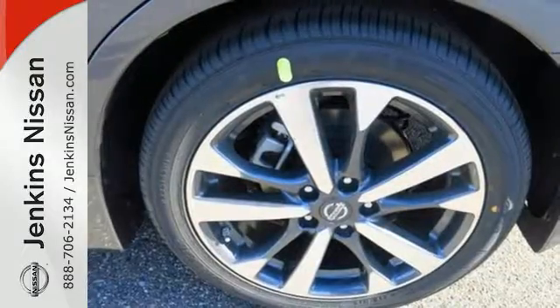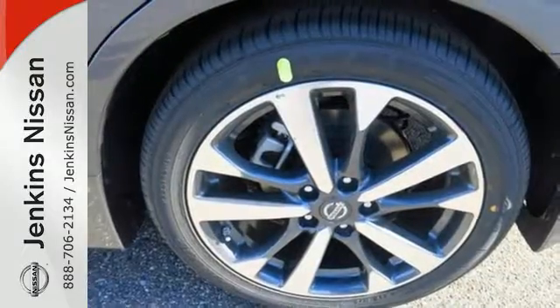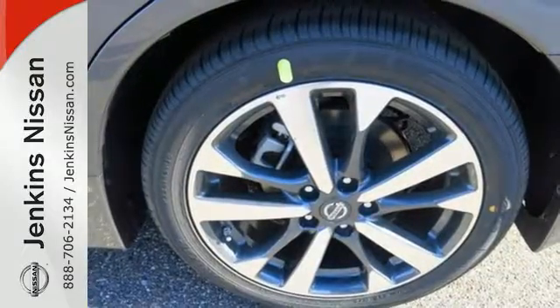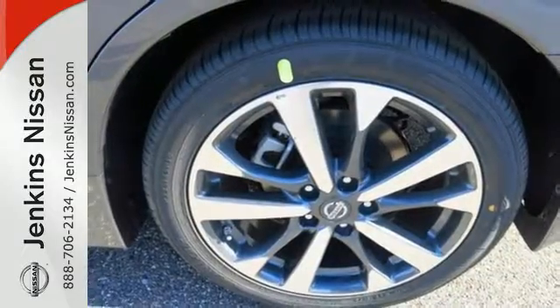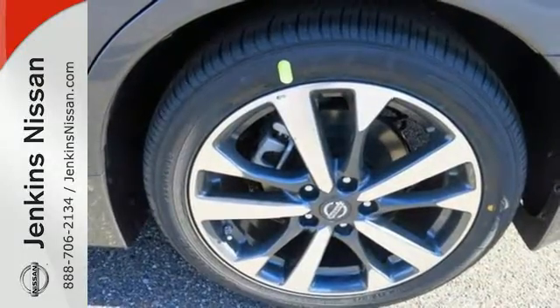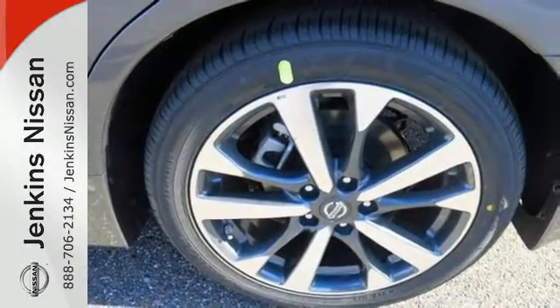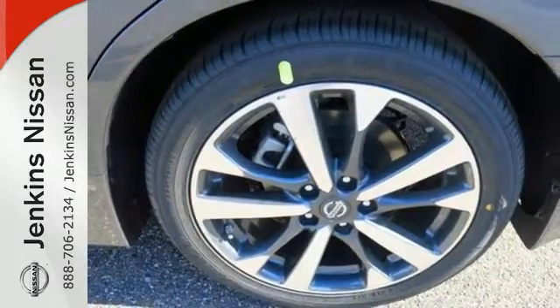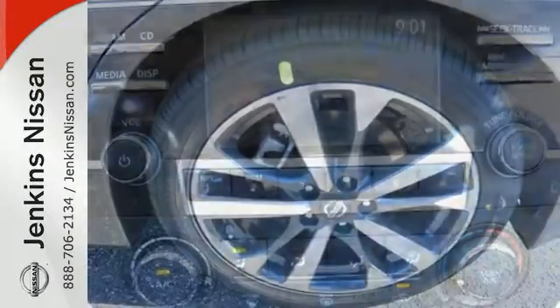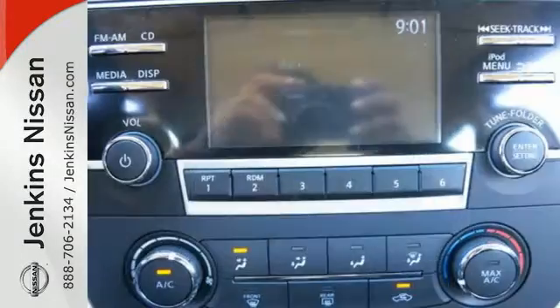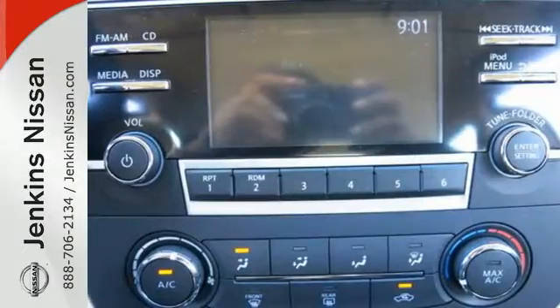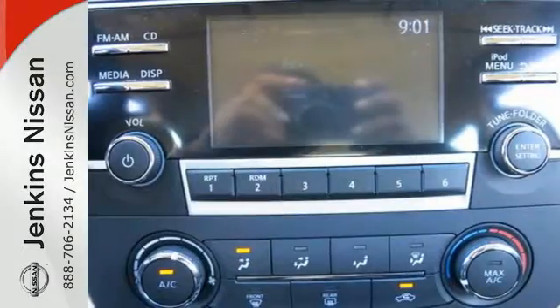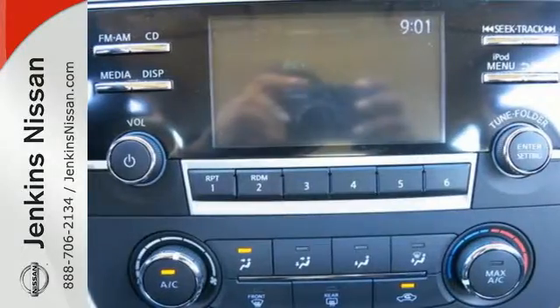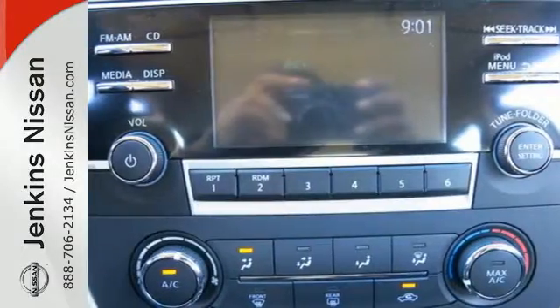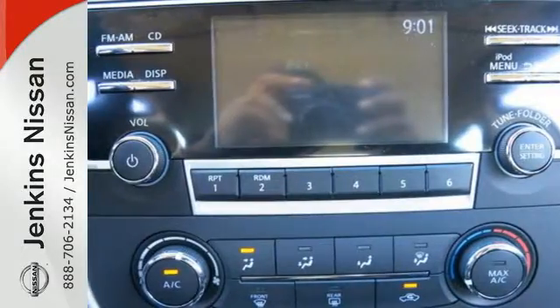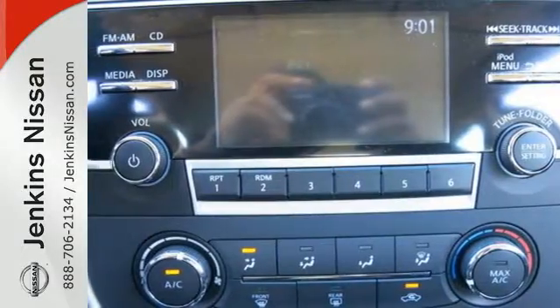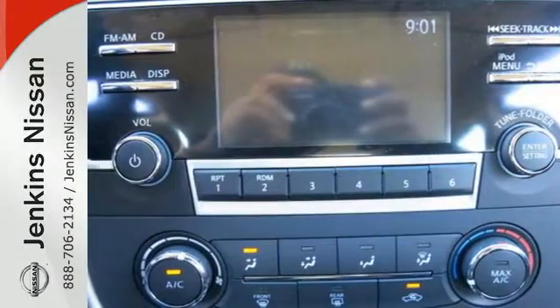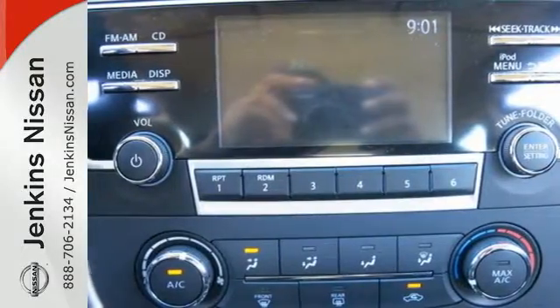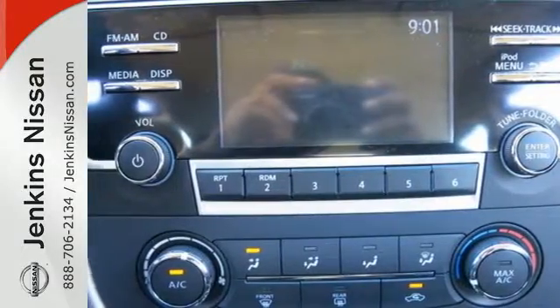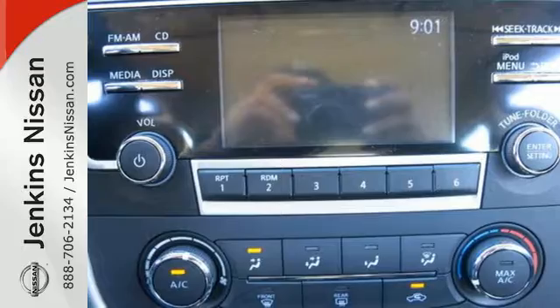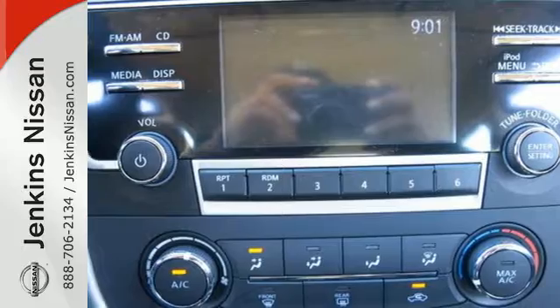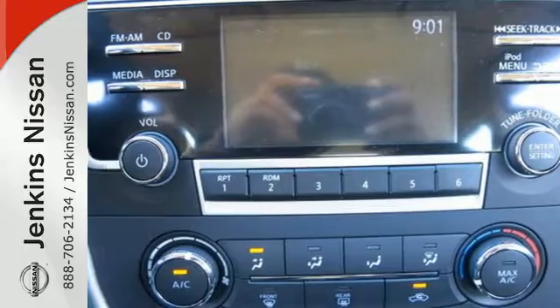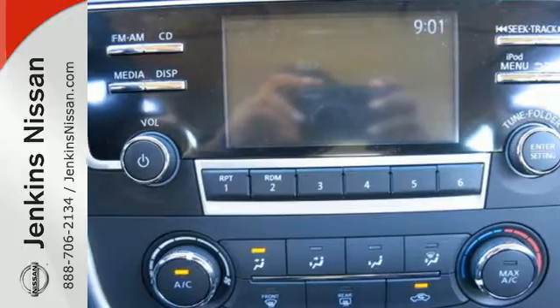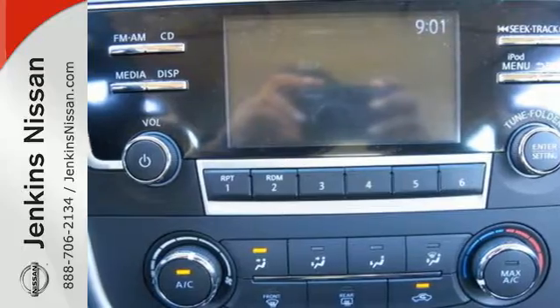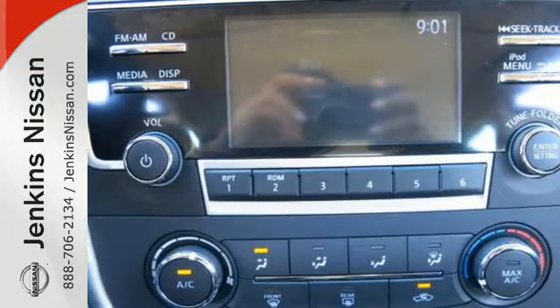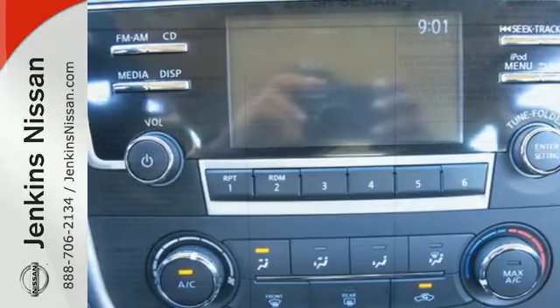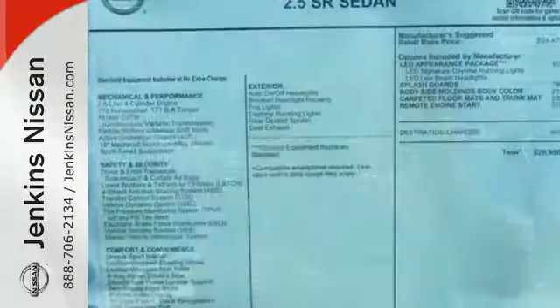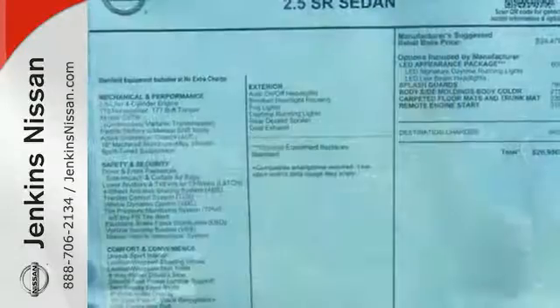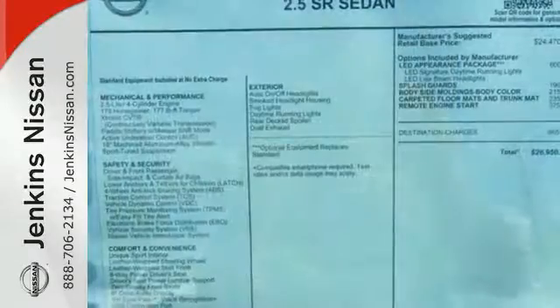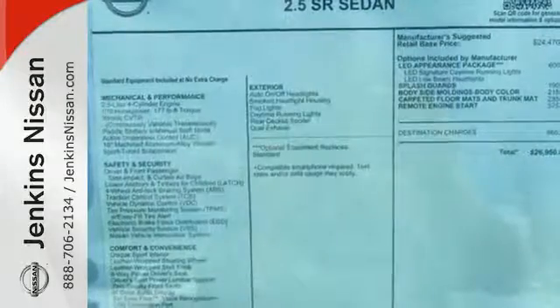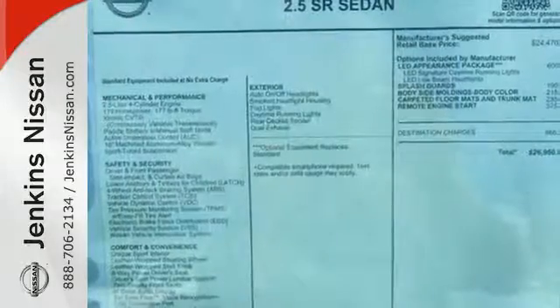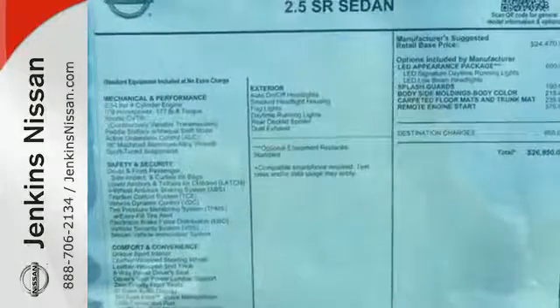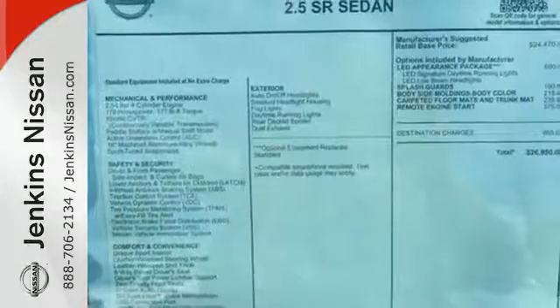Feels safer on the road with vehicle dynamic control featuring traction control, plus a tire pressure monitoring system and advanced airbags.